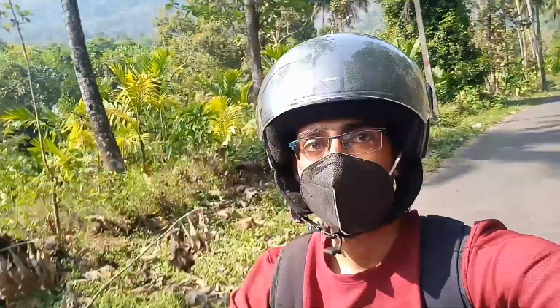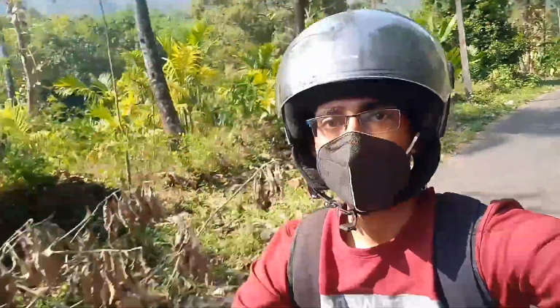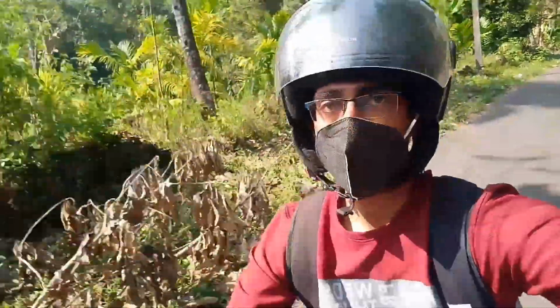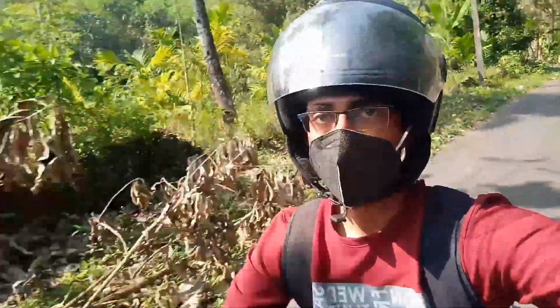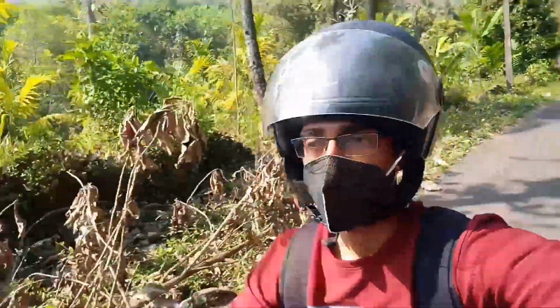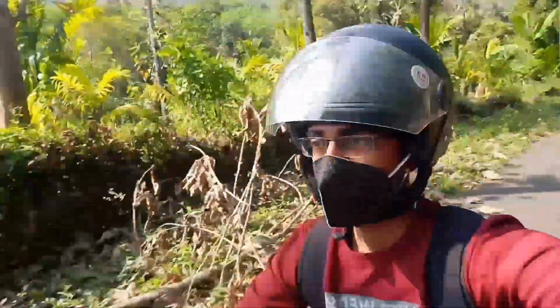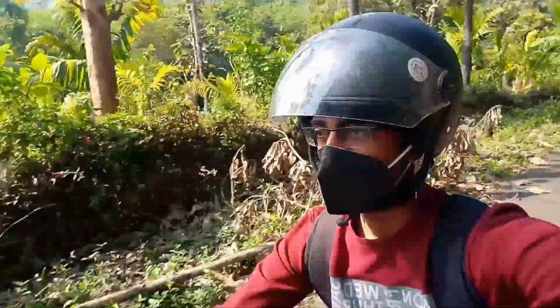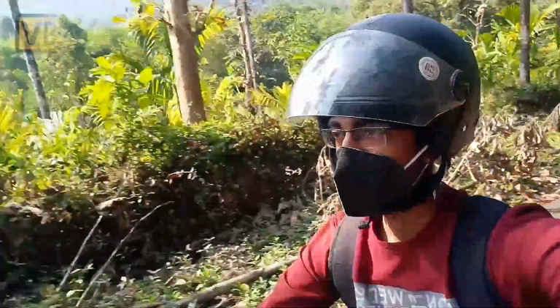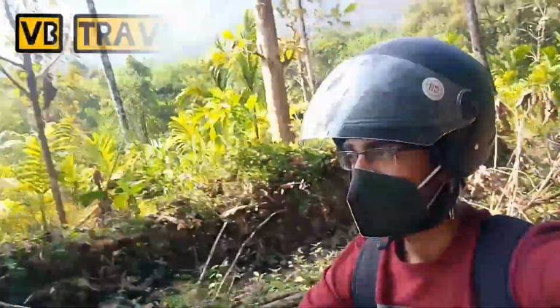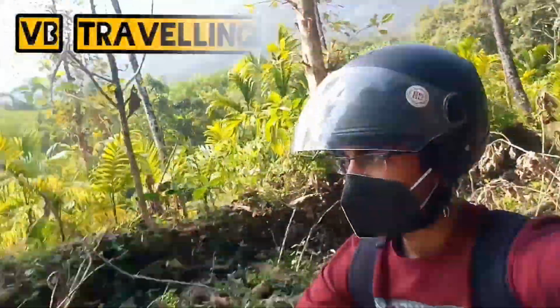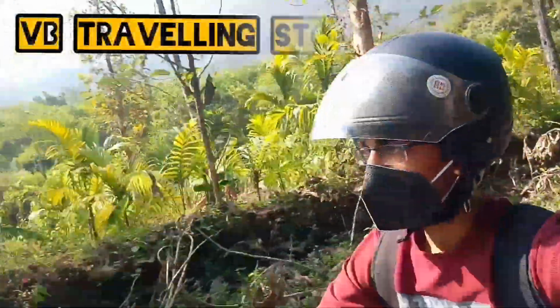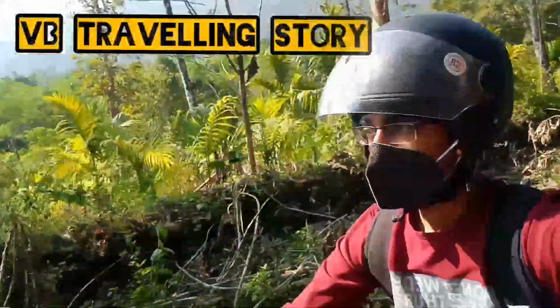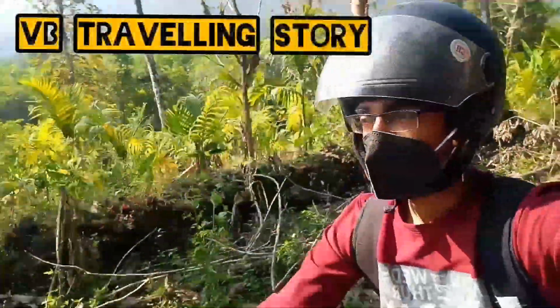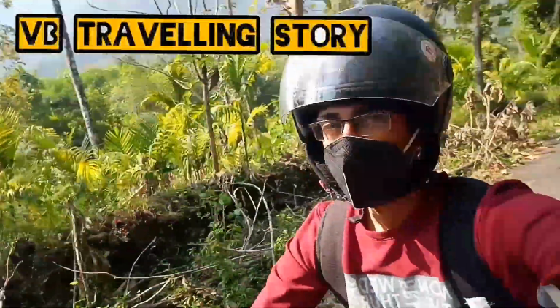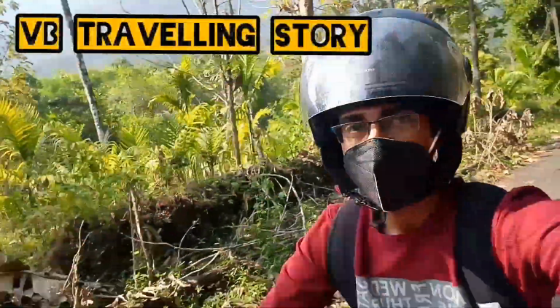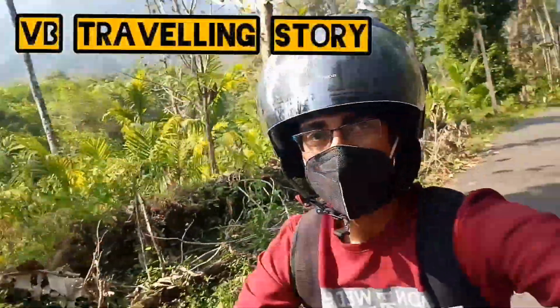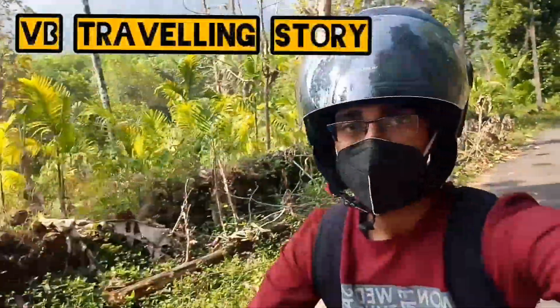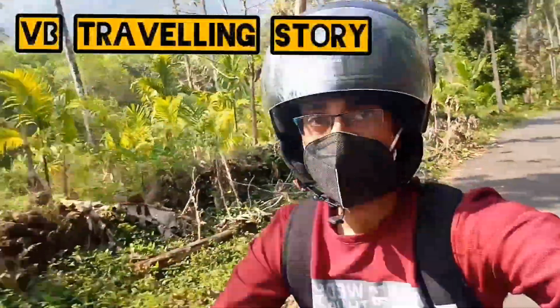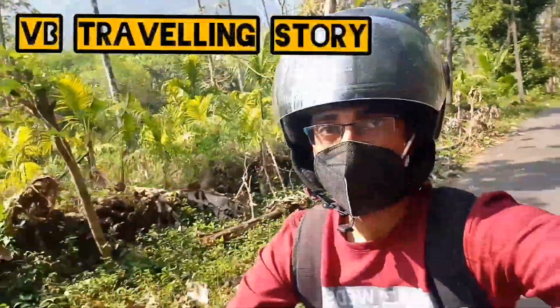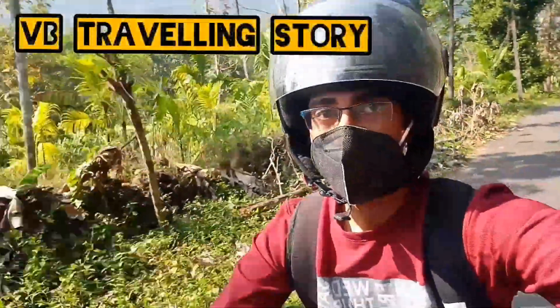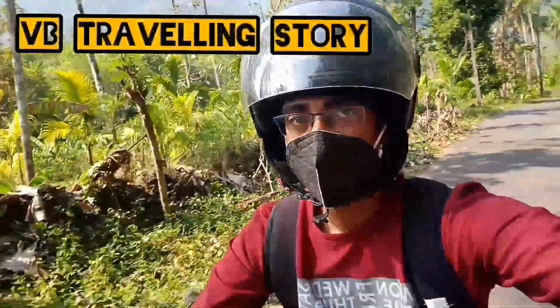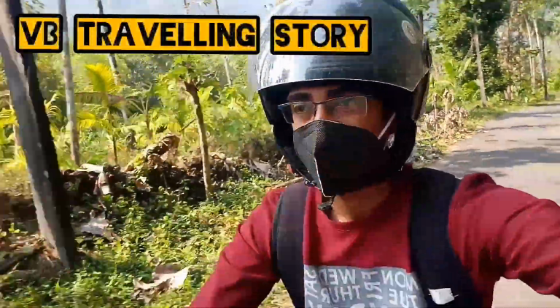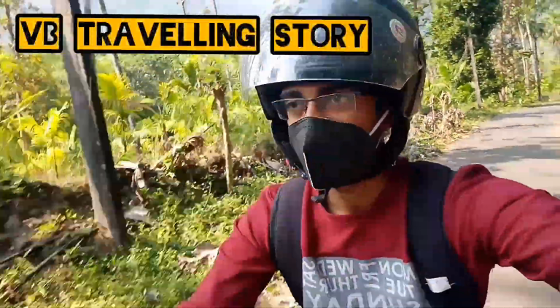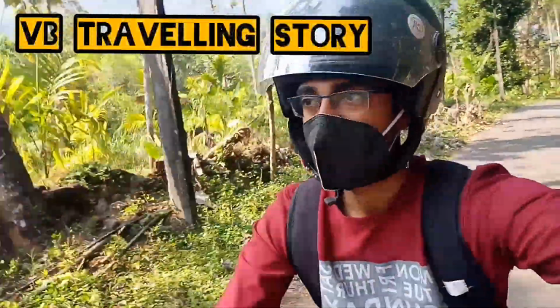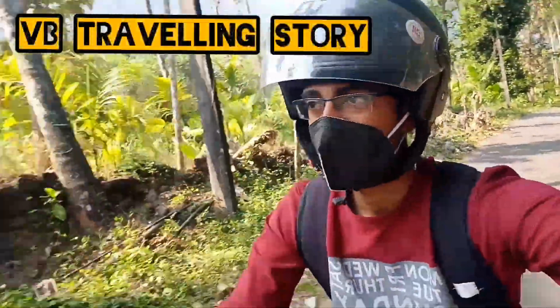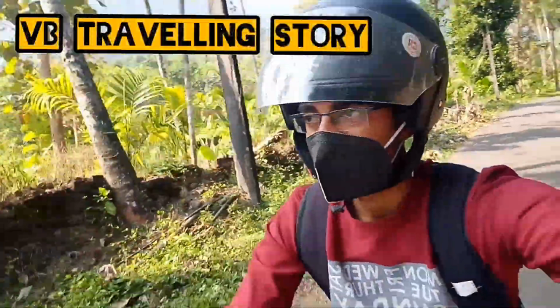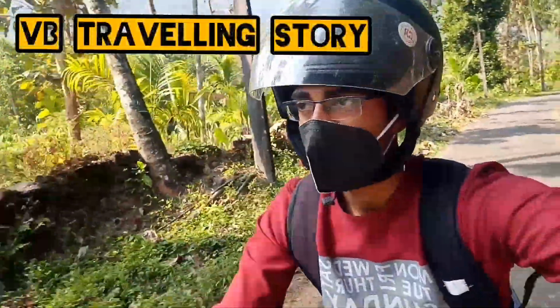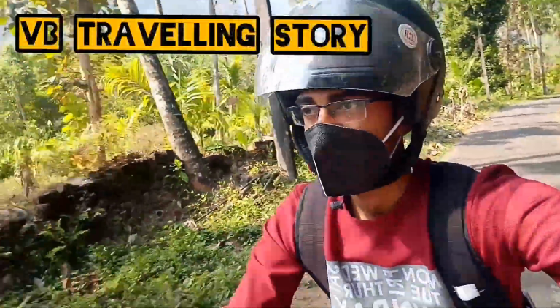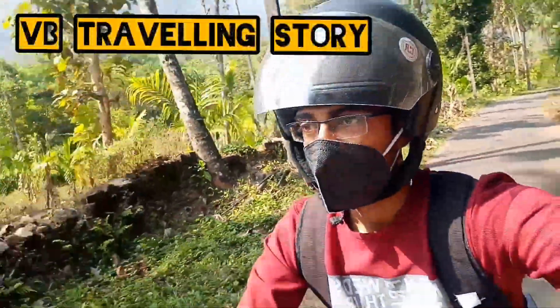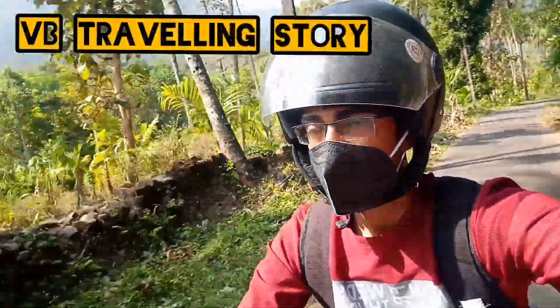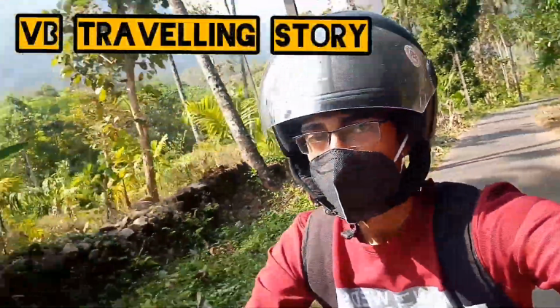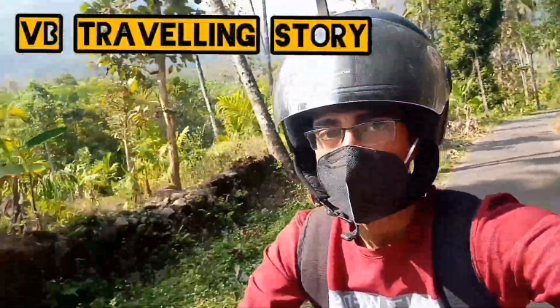Hello, hello friends, welcome back to VB Traveling Story. We have a Travelling Story episode.